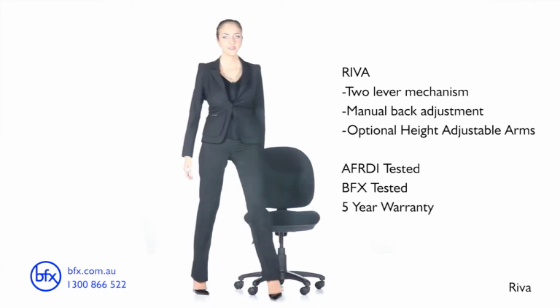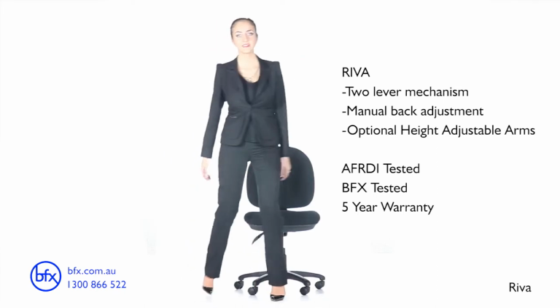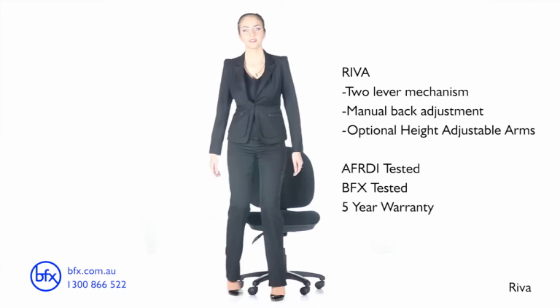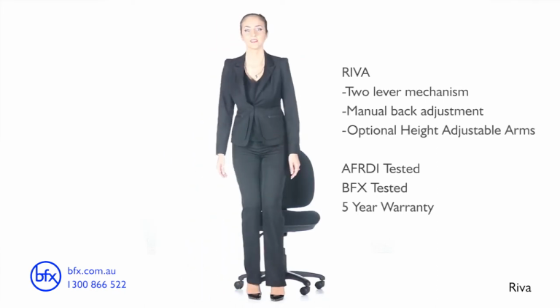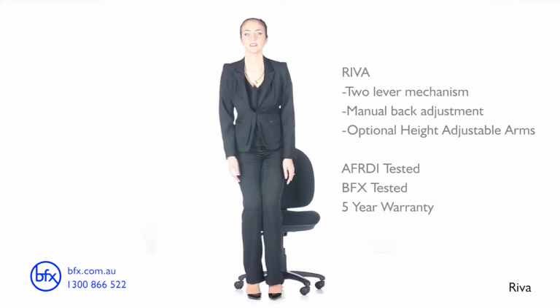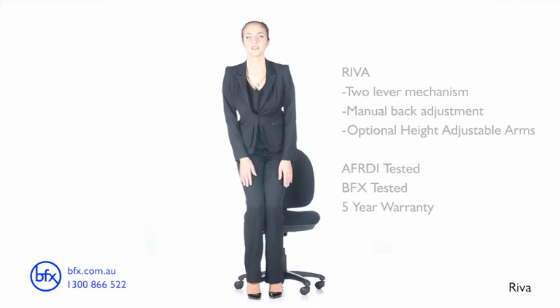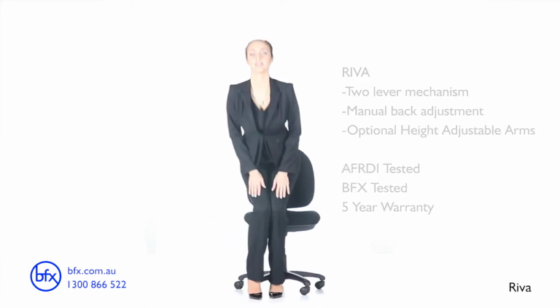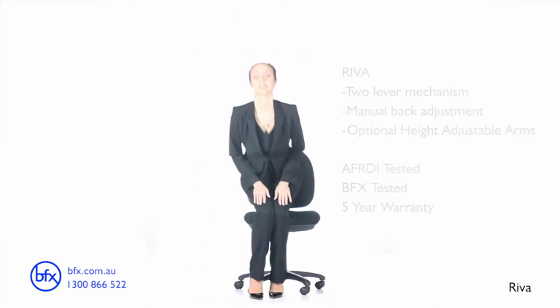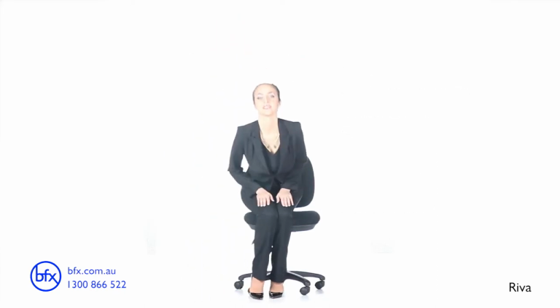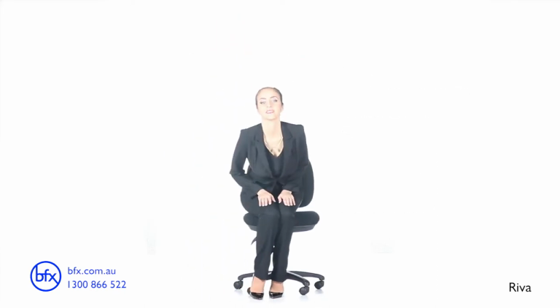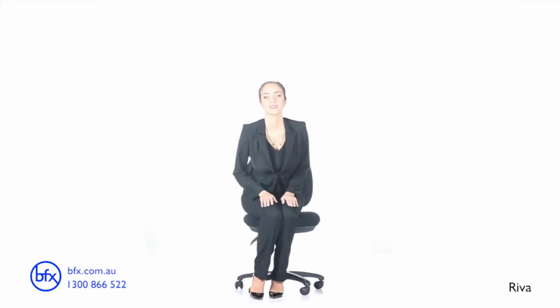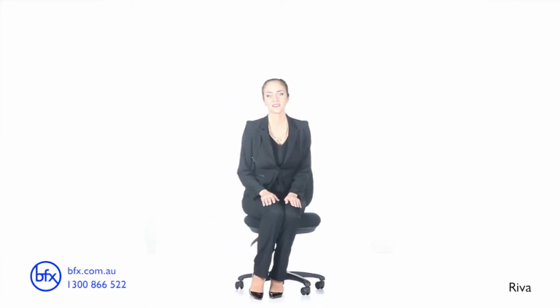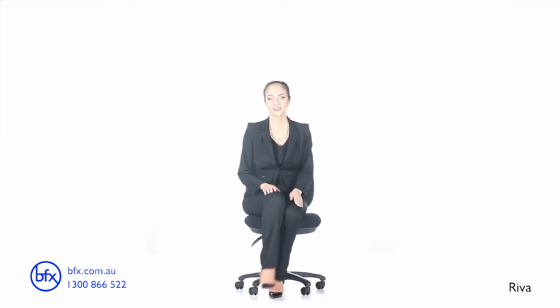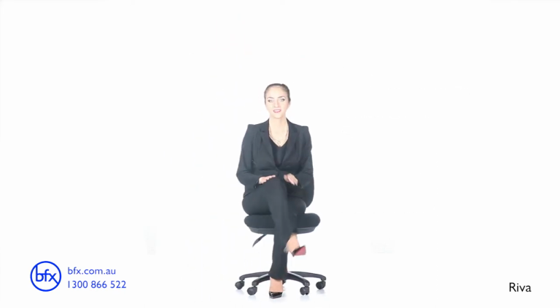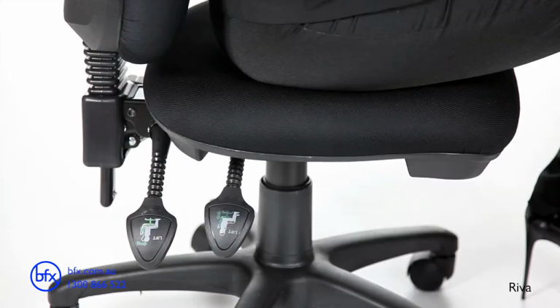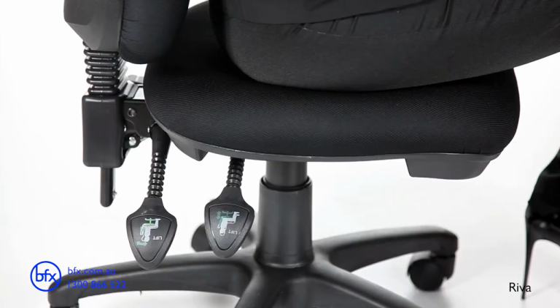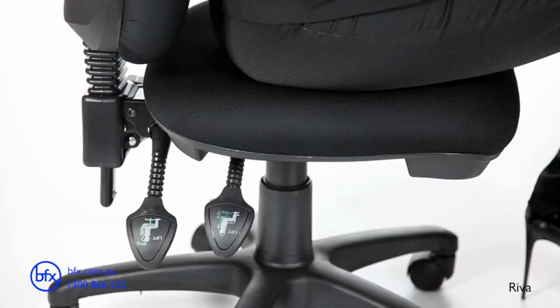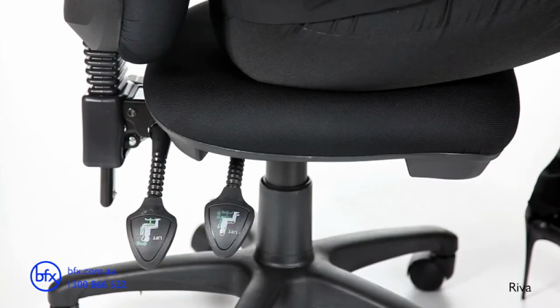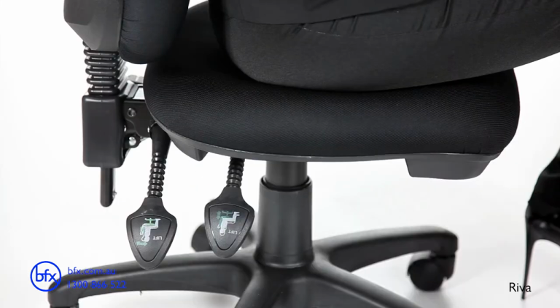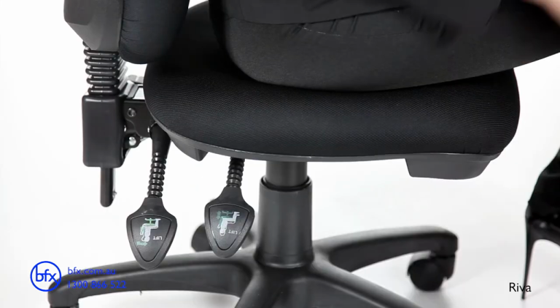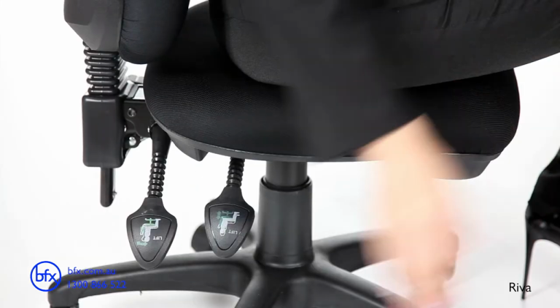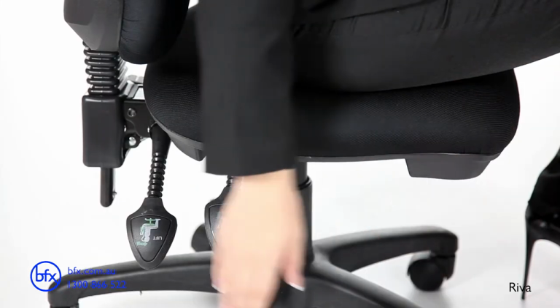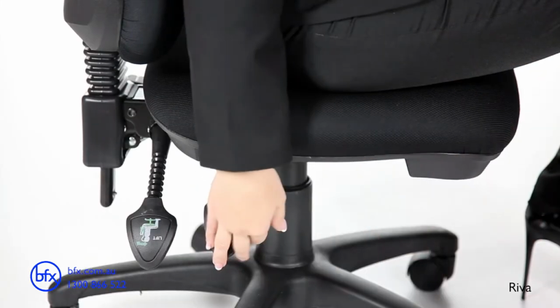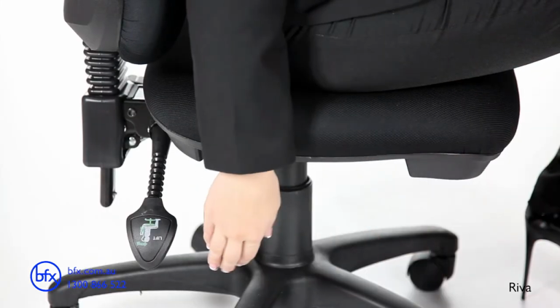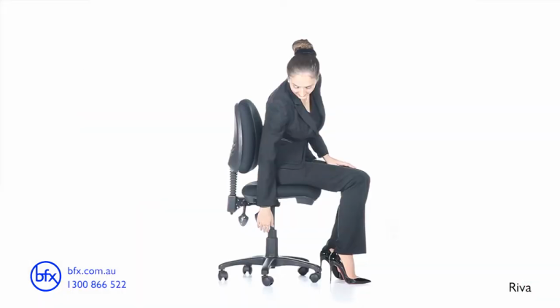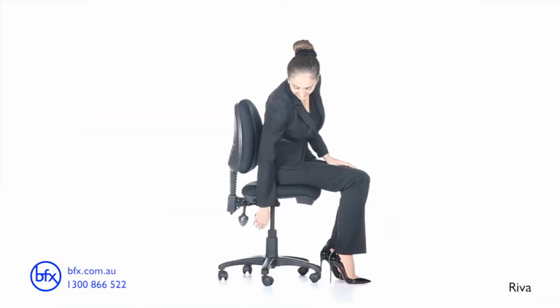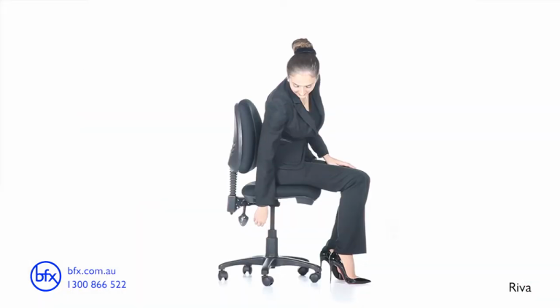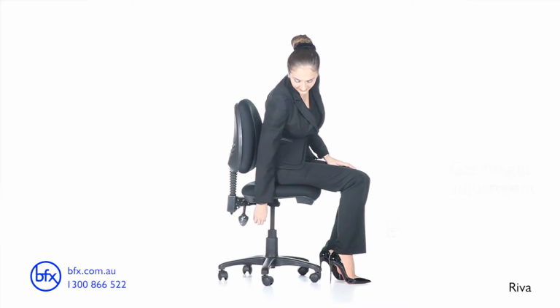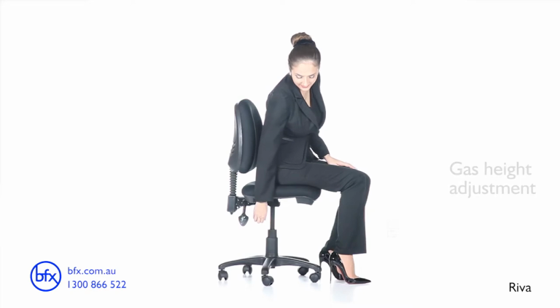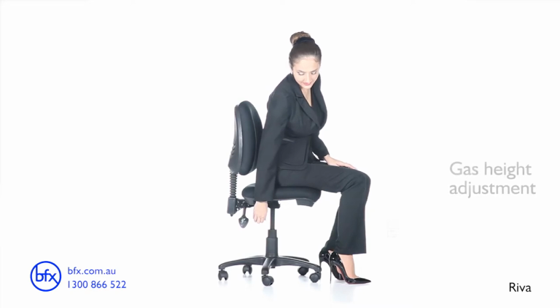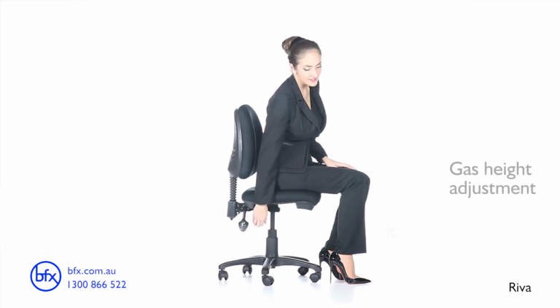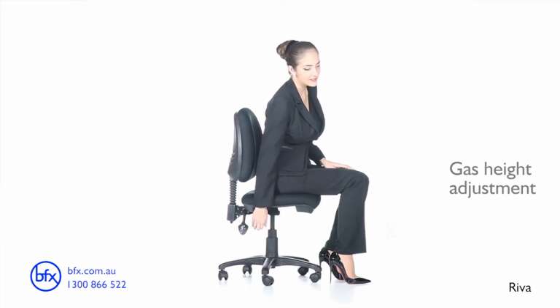Blue Tick tested, the Reva chair is for anyone seeking function, style, comfort, and quality.